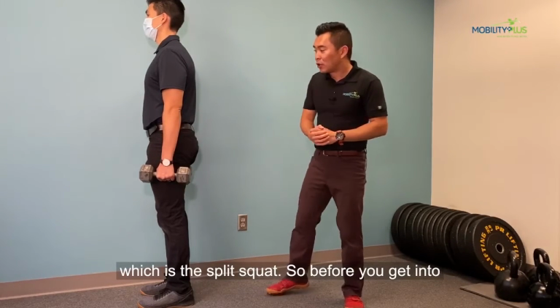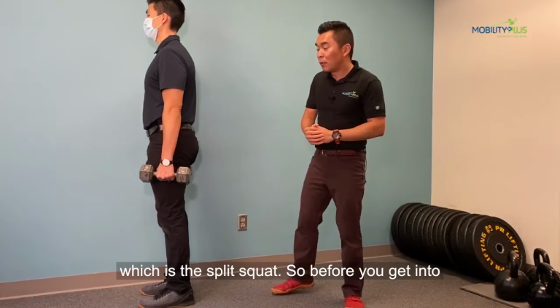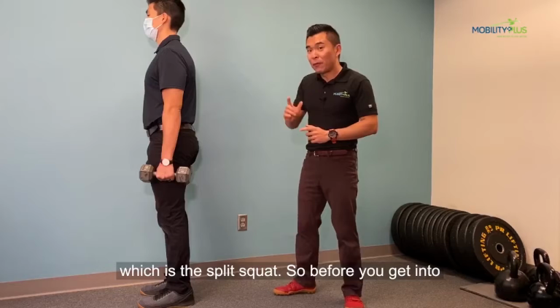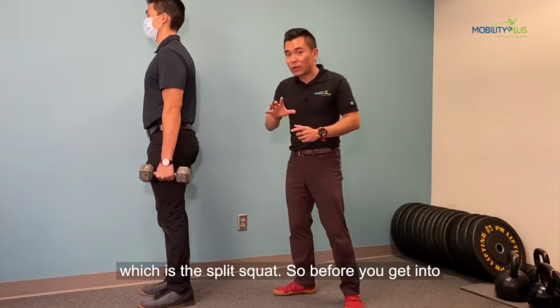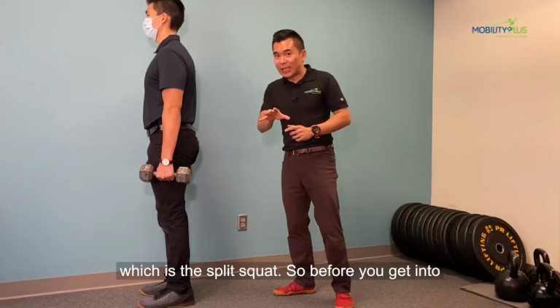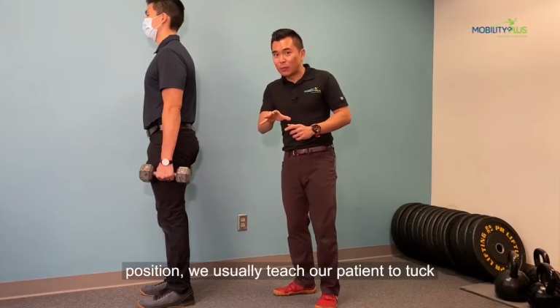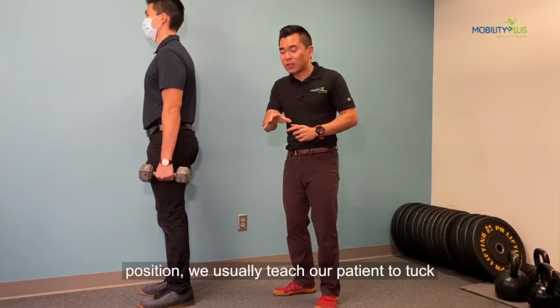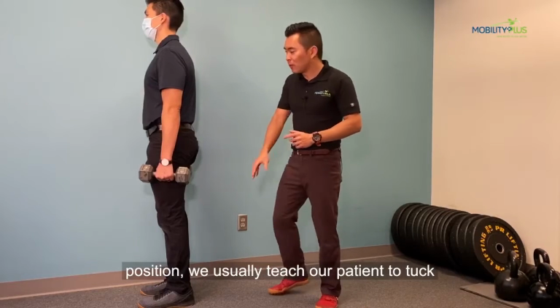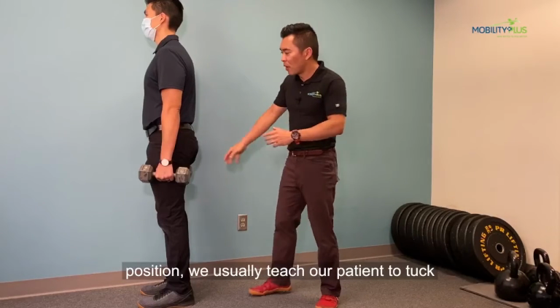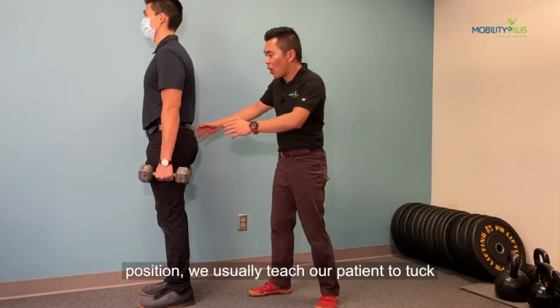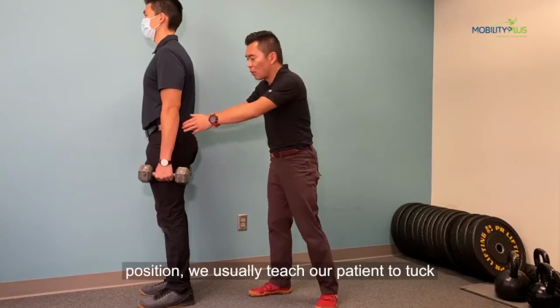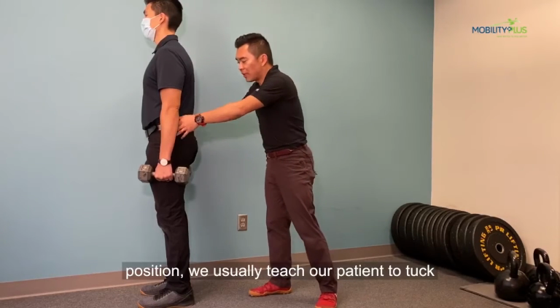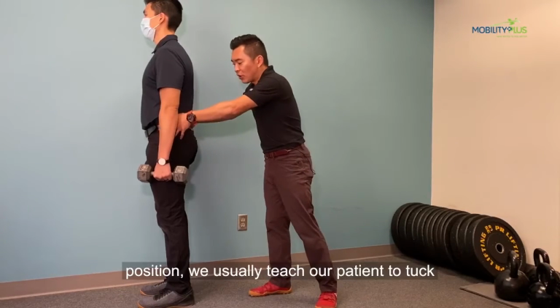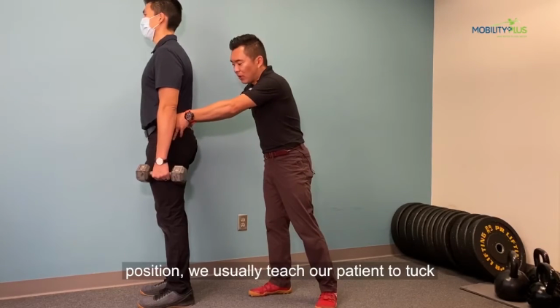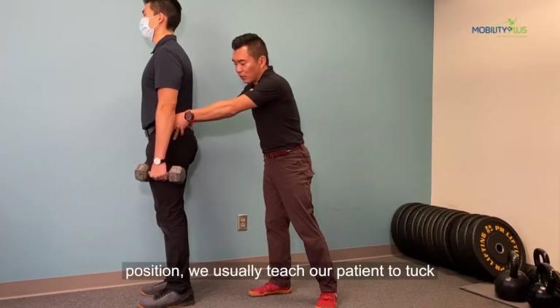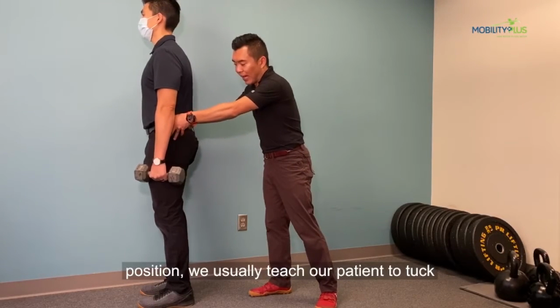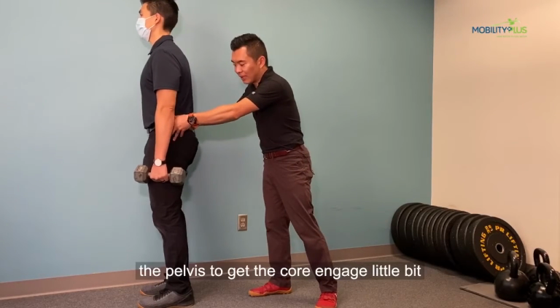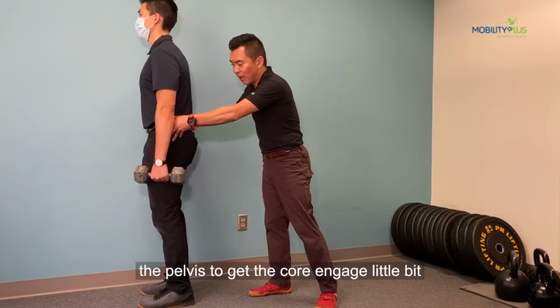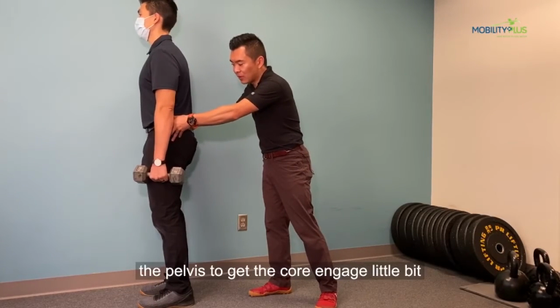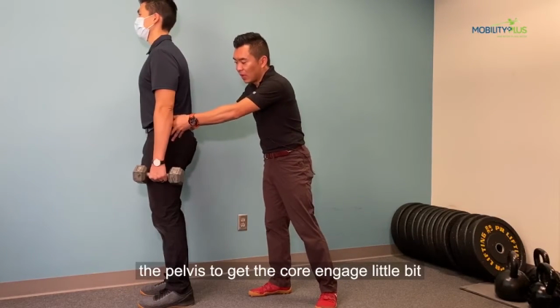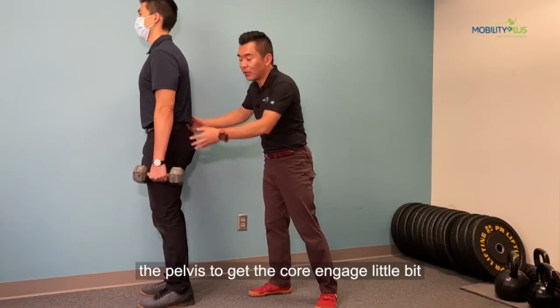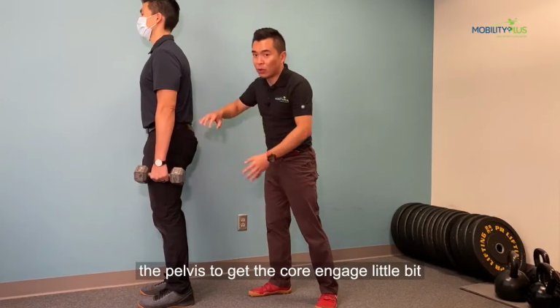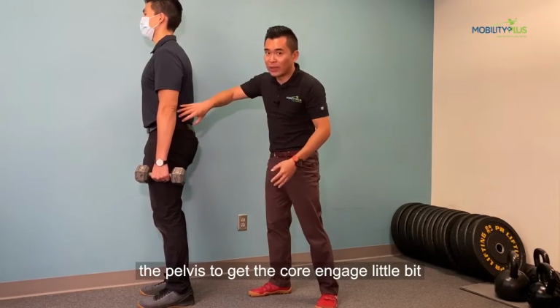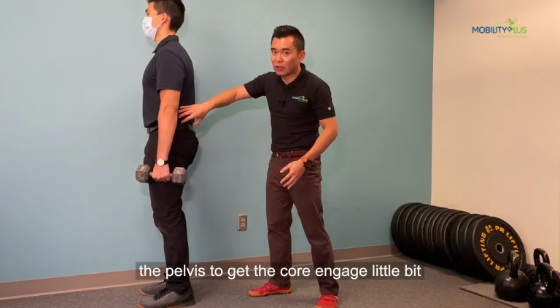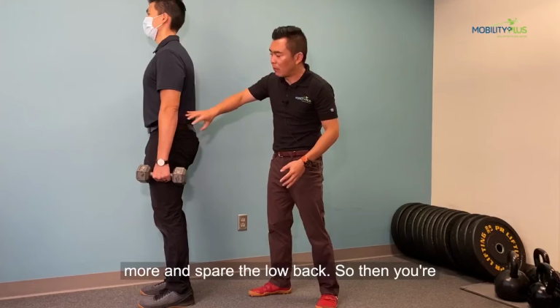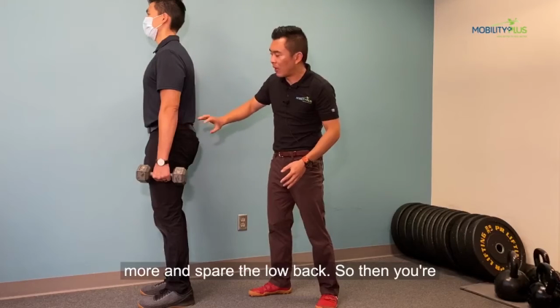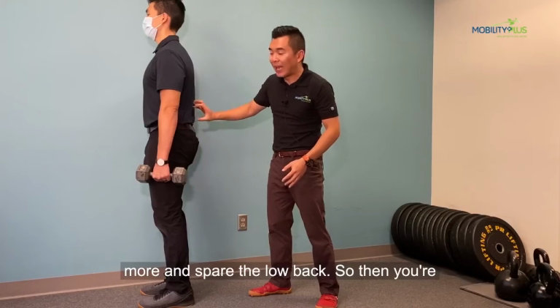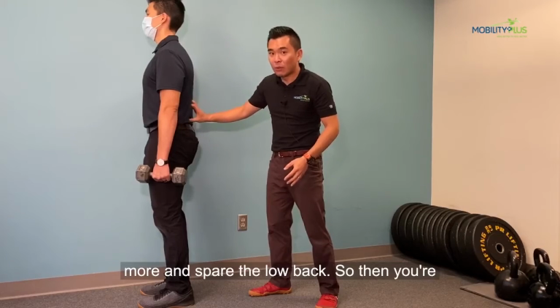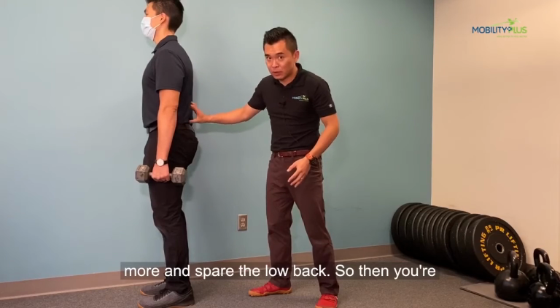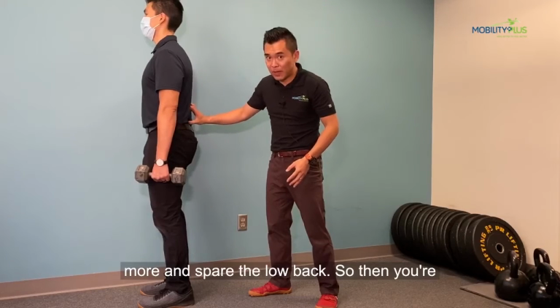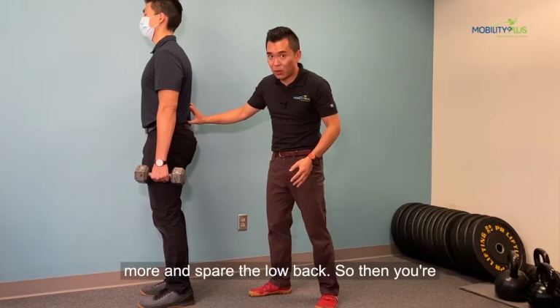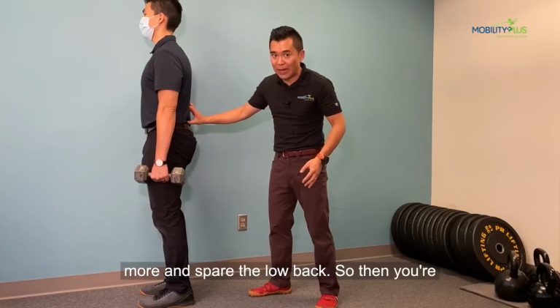So before you get into position, we usually teach our patients to tuck the pelvis to get the core engaged a little bit more and spare the low back.